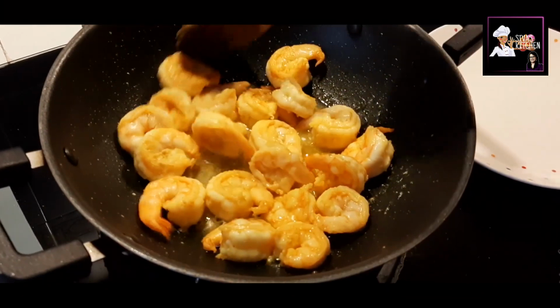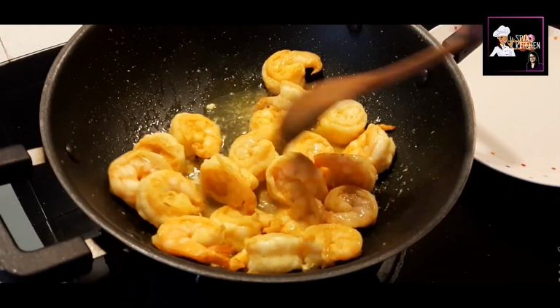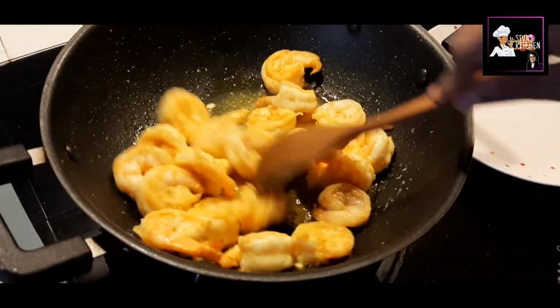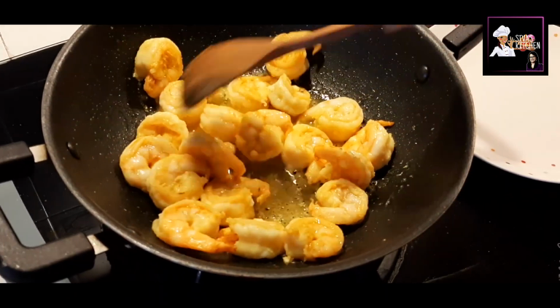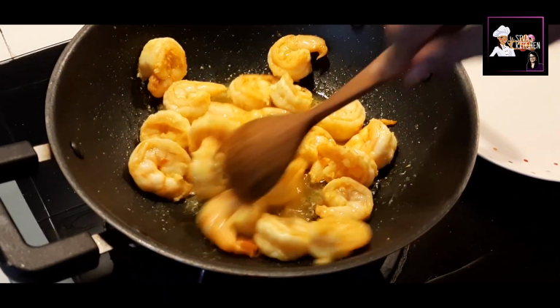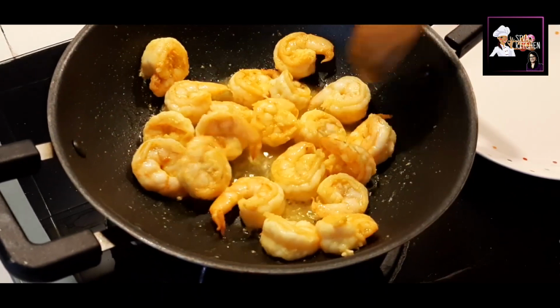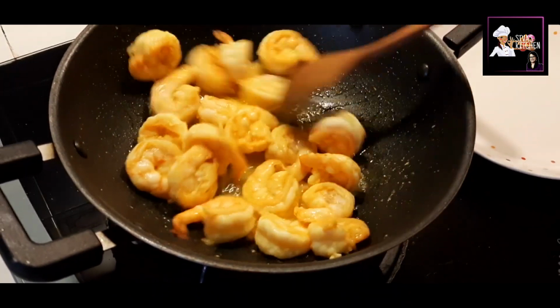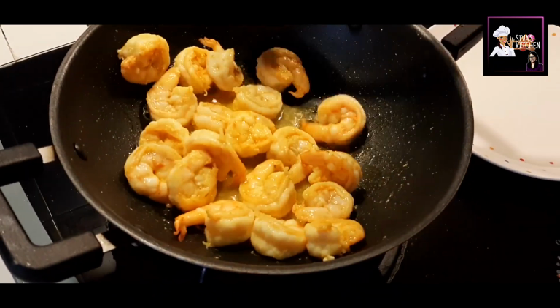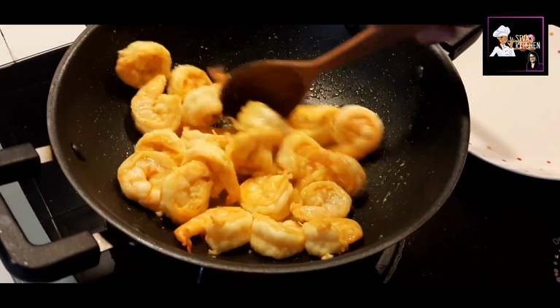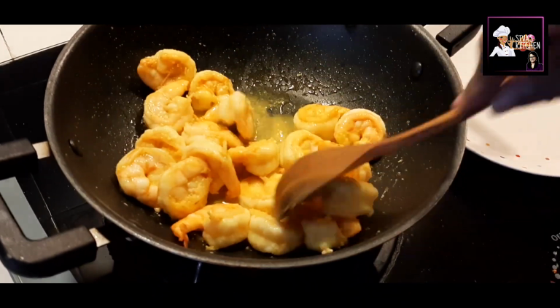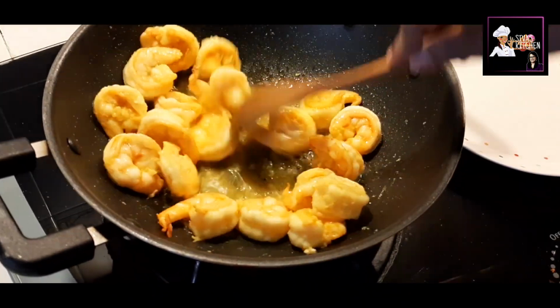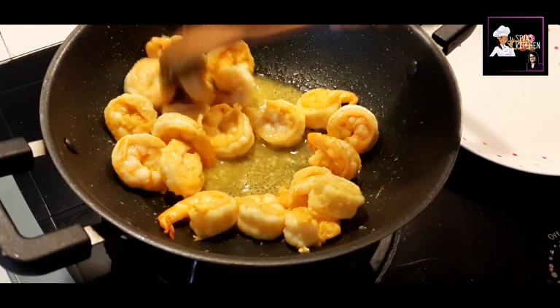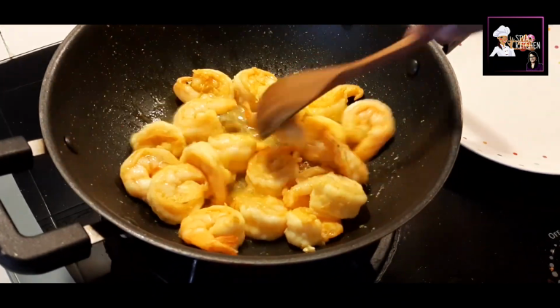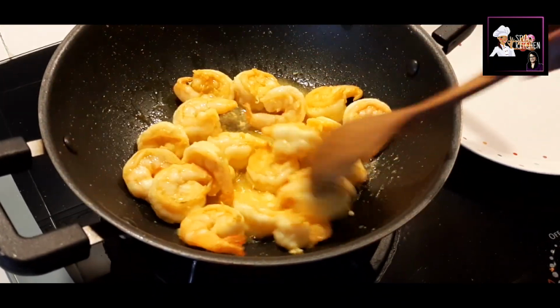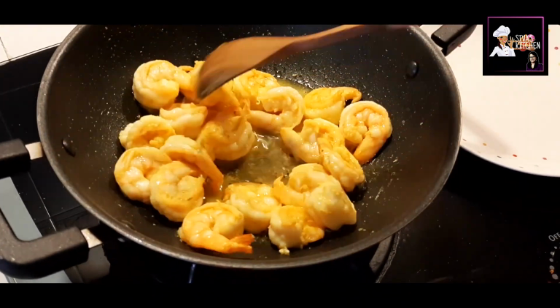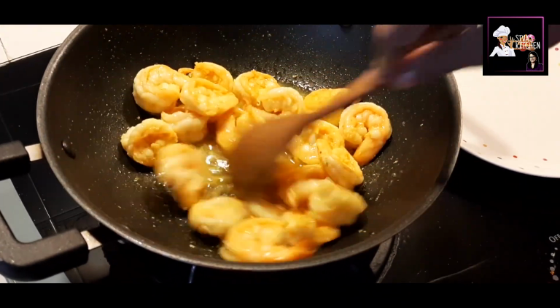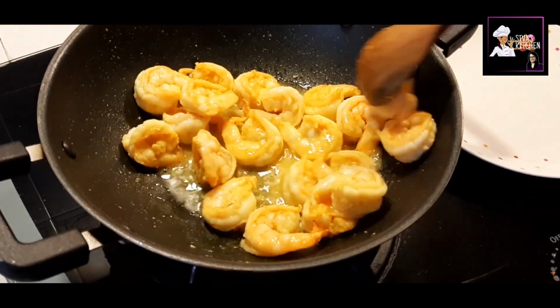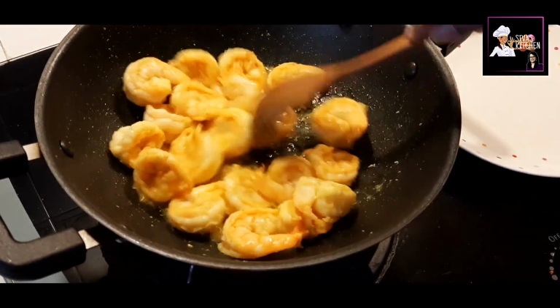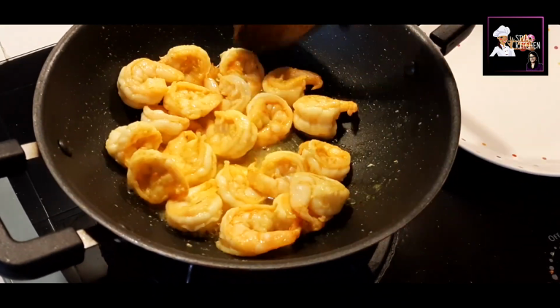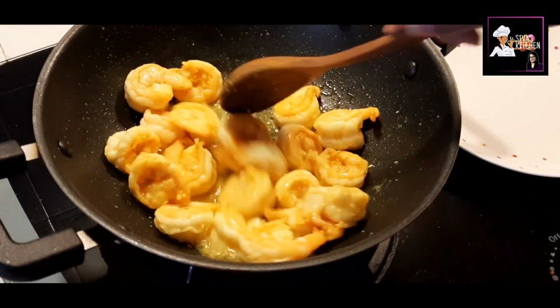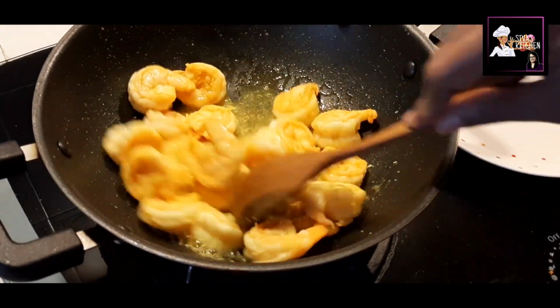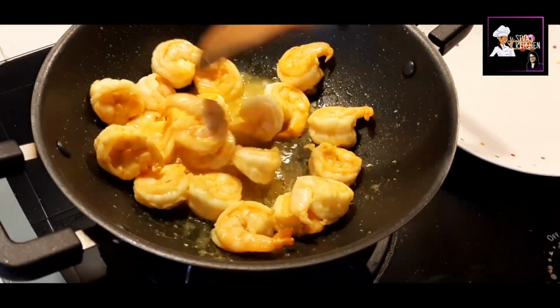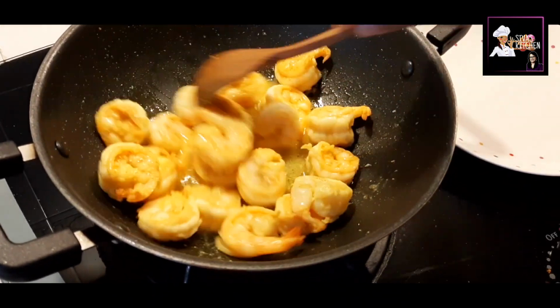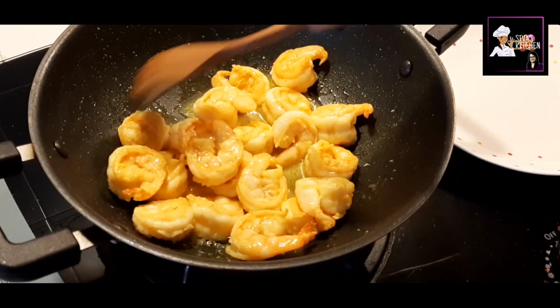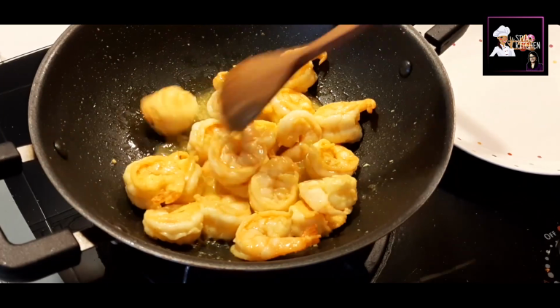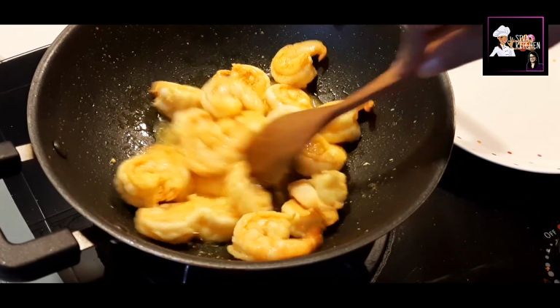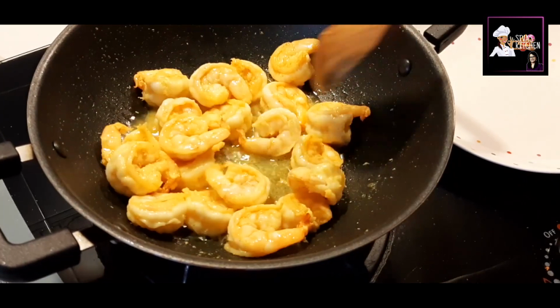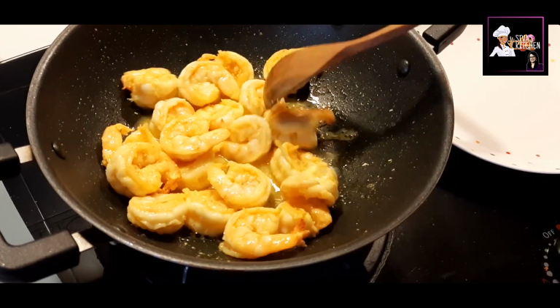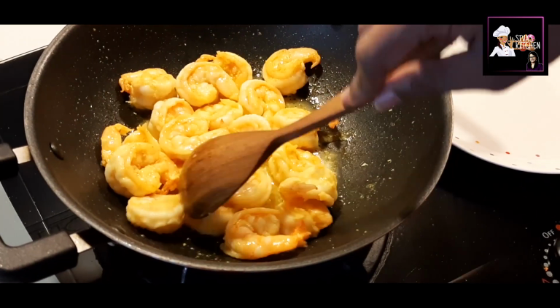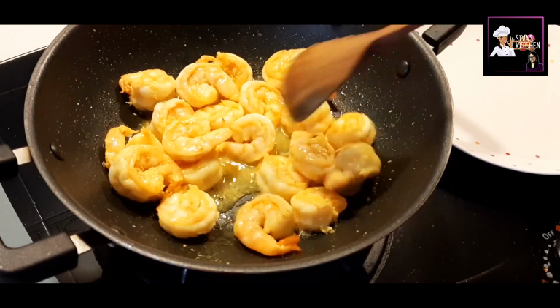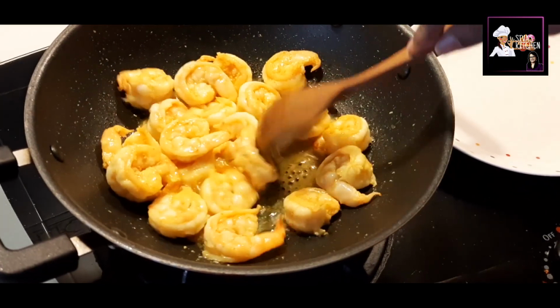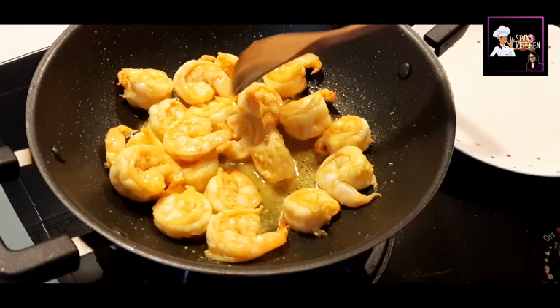Now it's half cooked. I will put it on a plate.